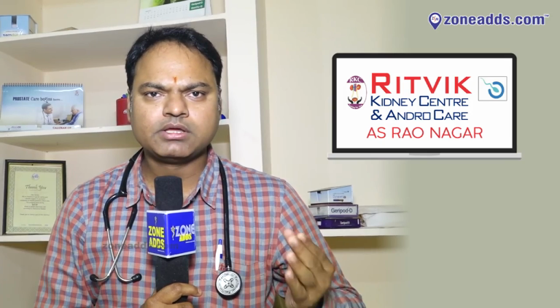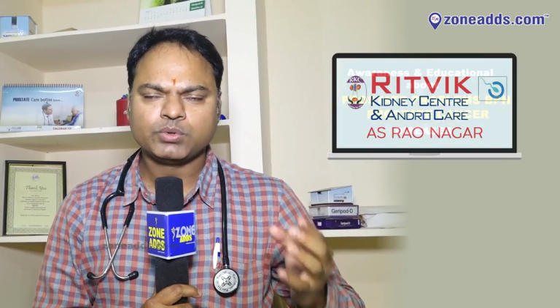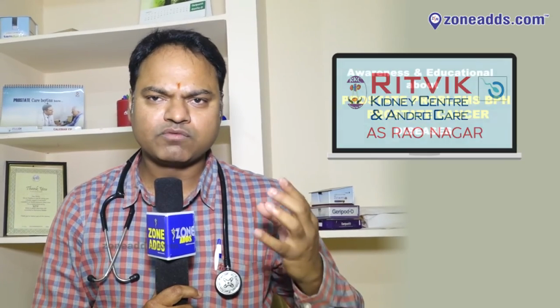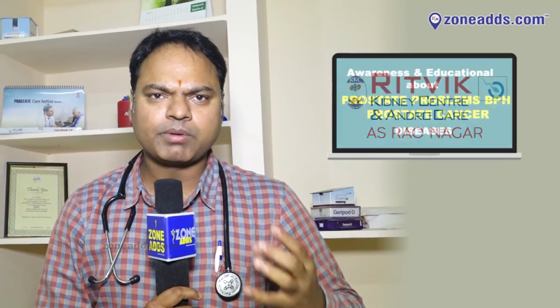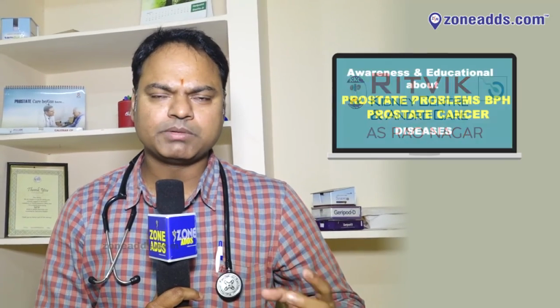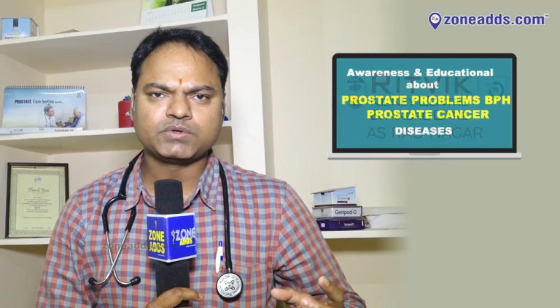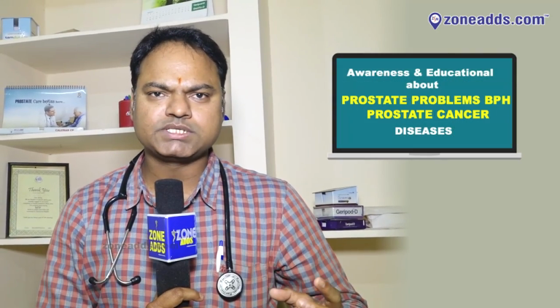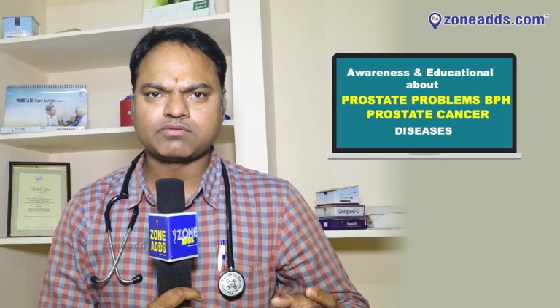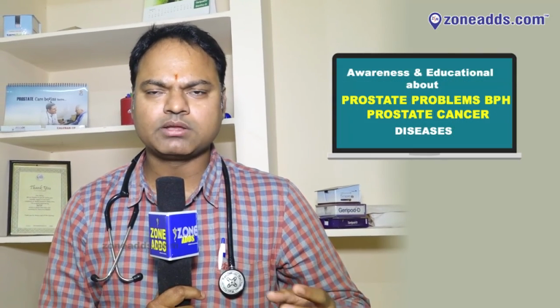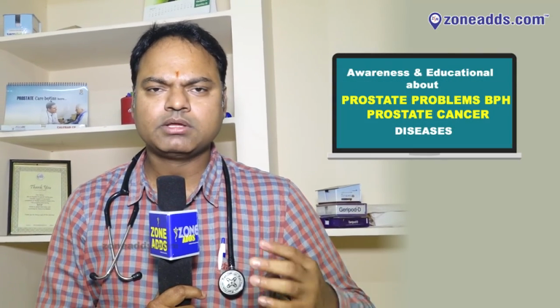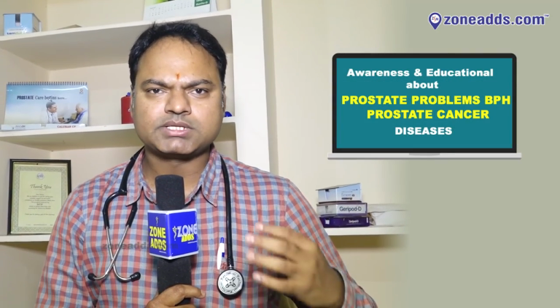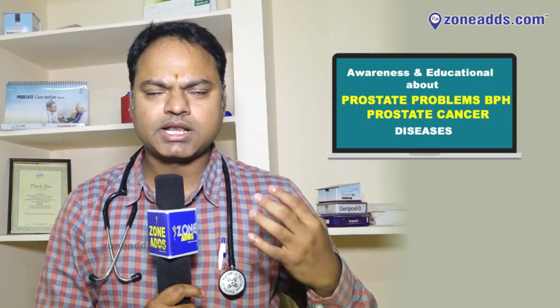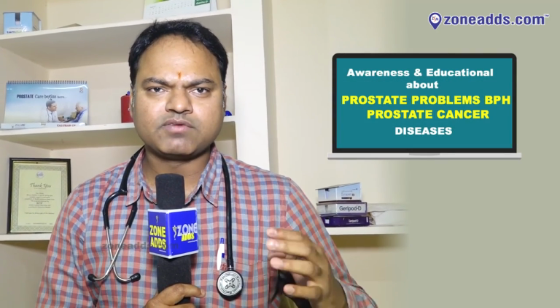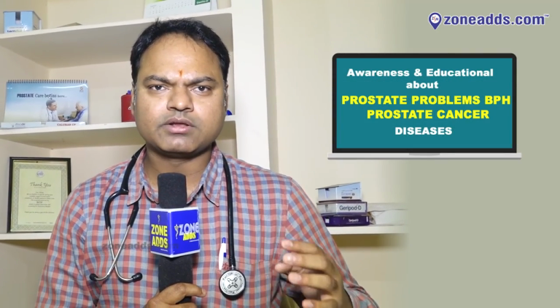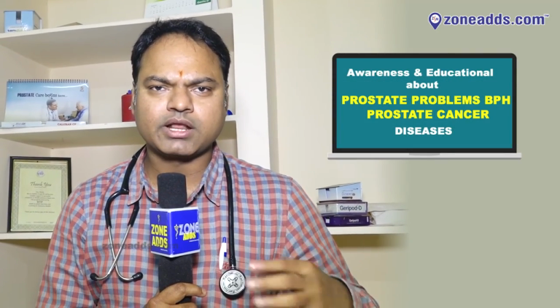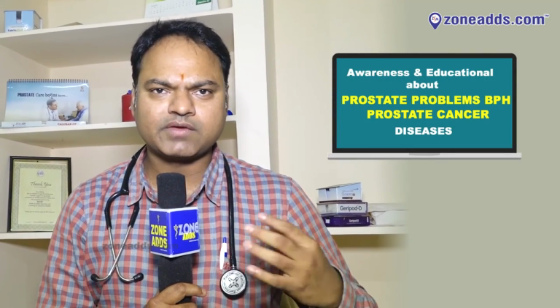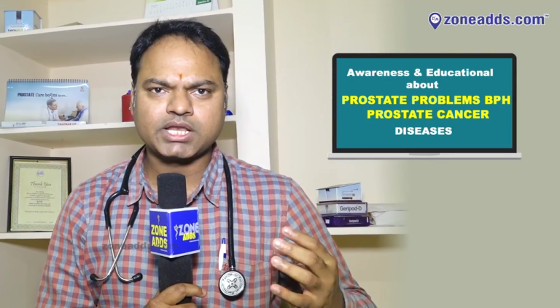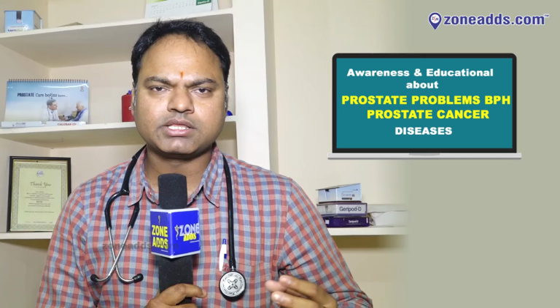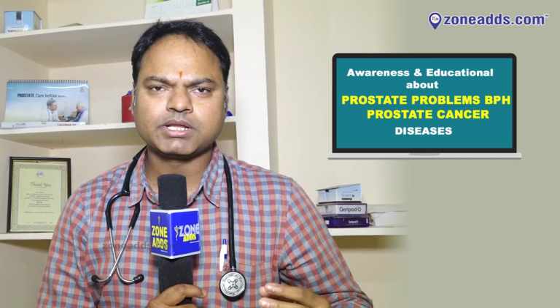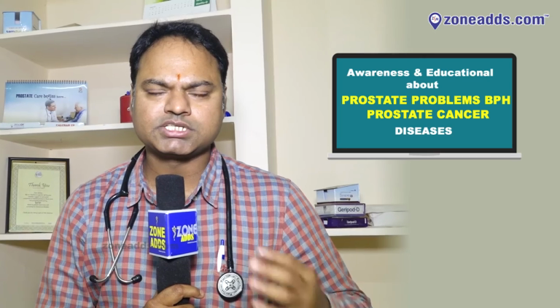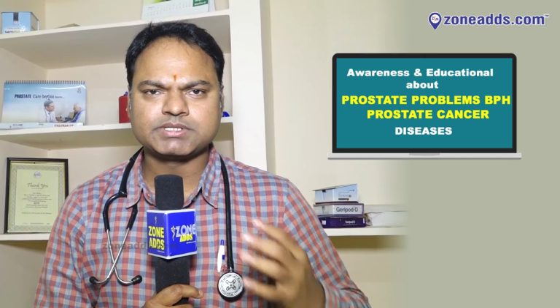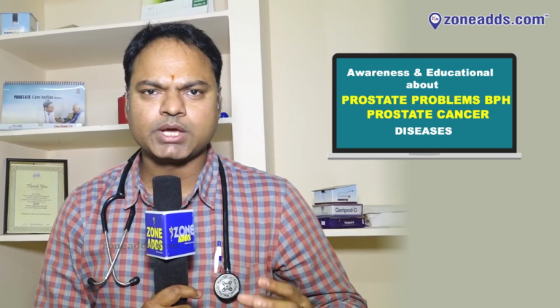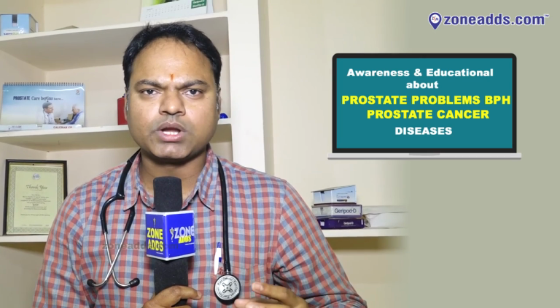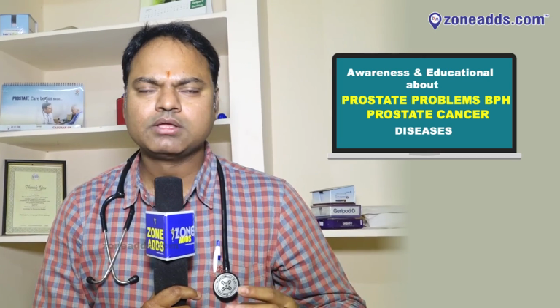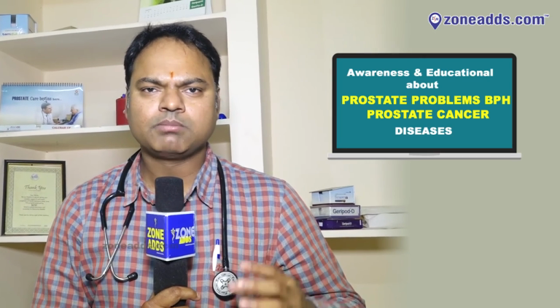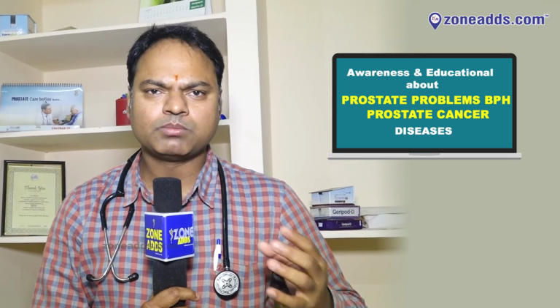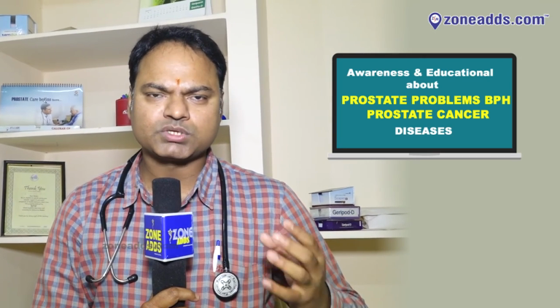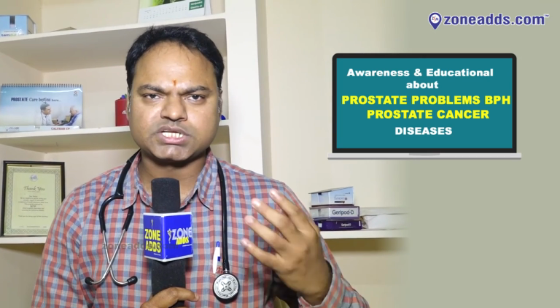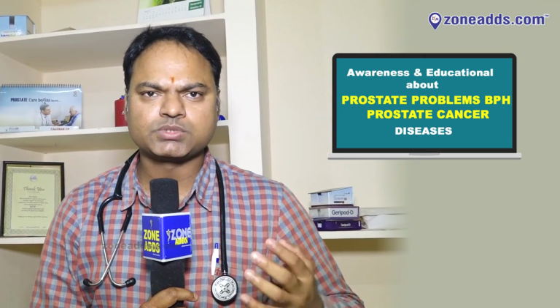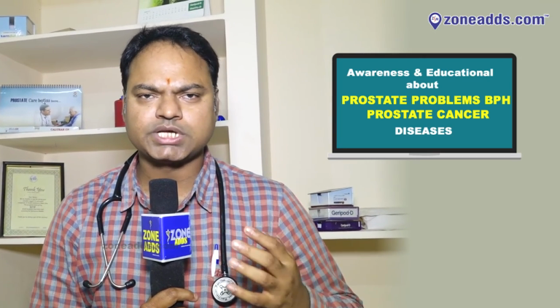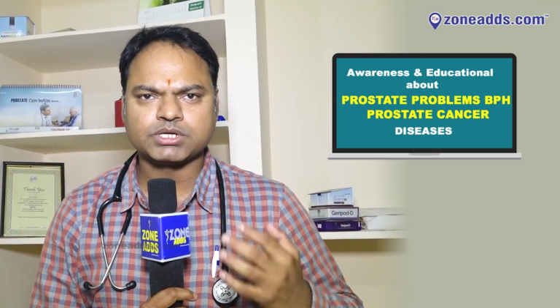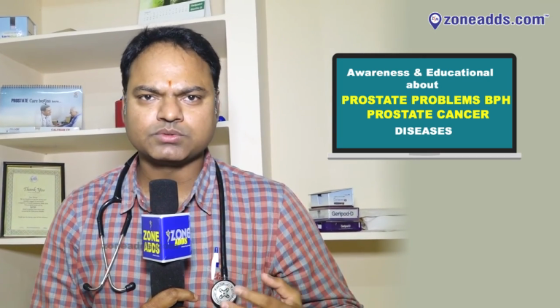Urine flow has also changed as a symptom. There are also procedures for stroke and prostate surgery. Thank you.